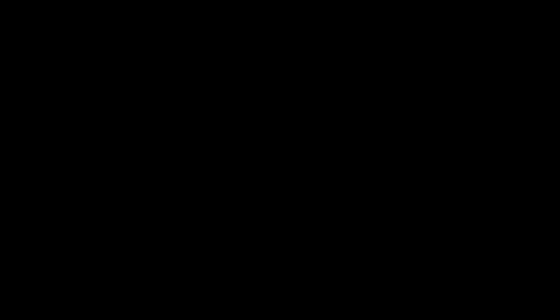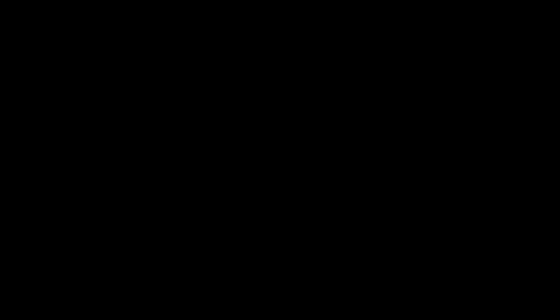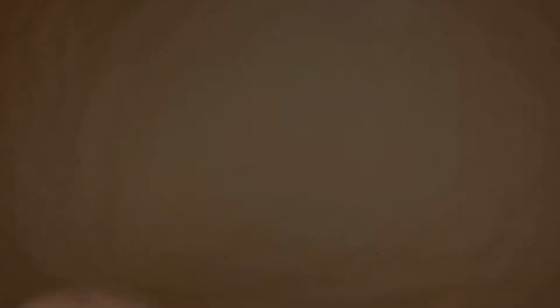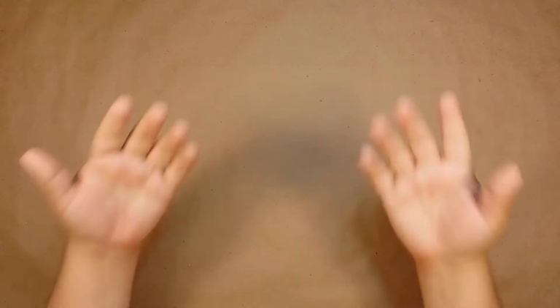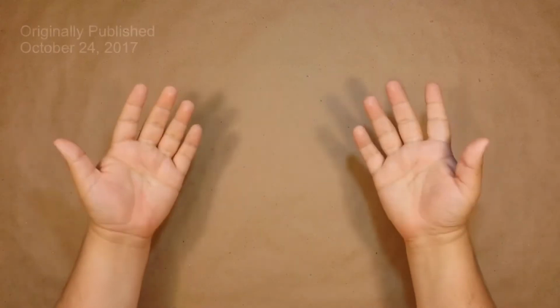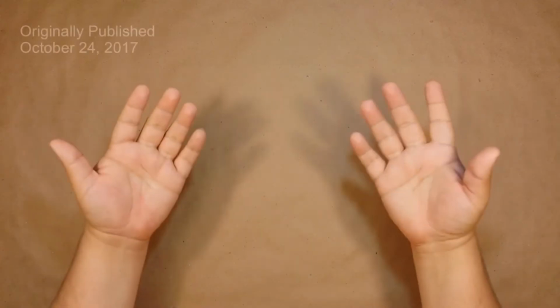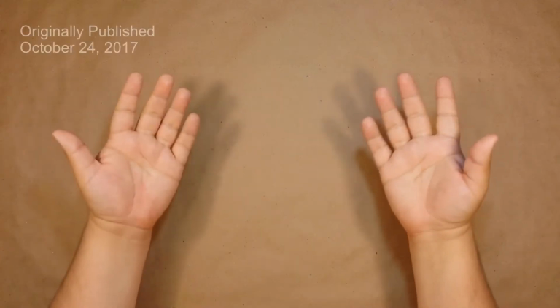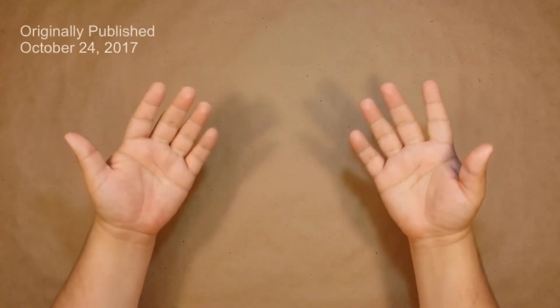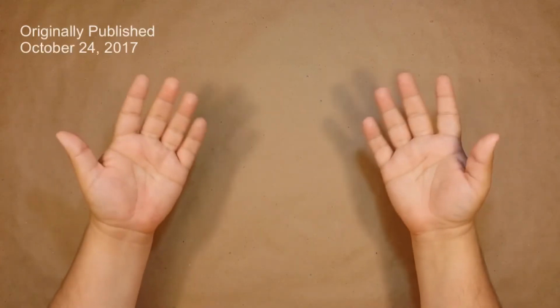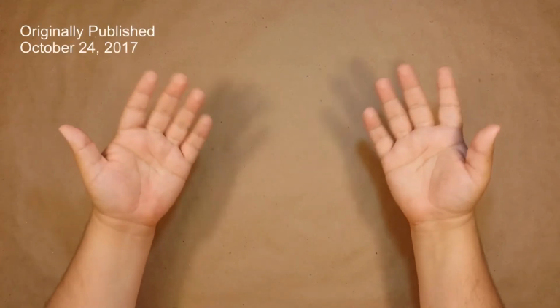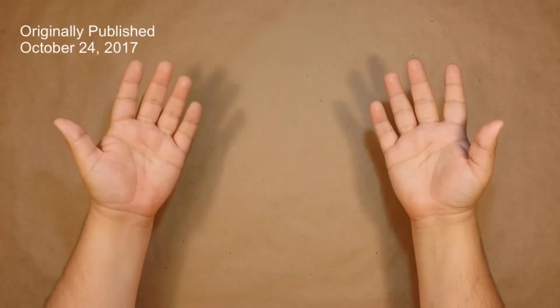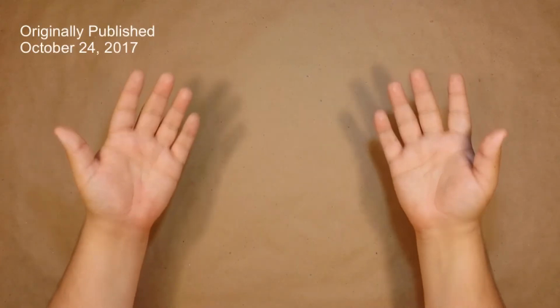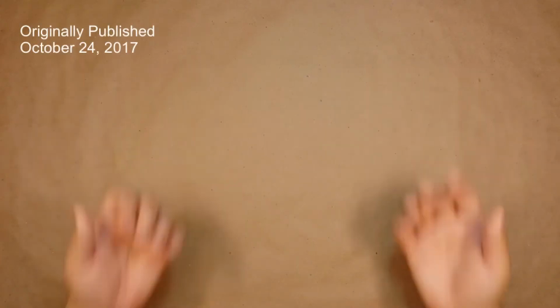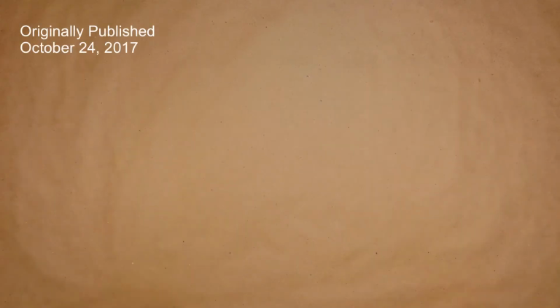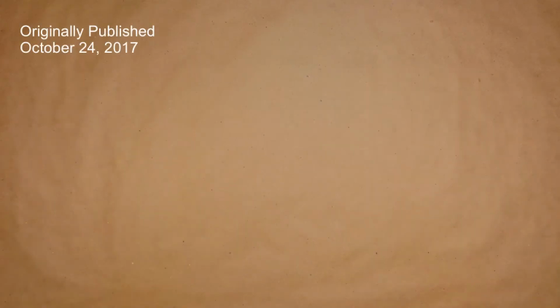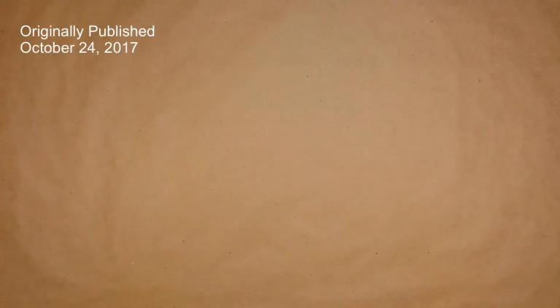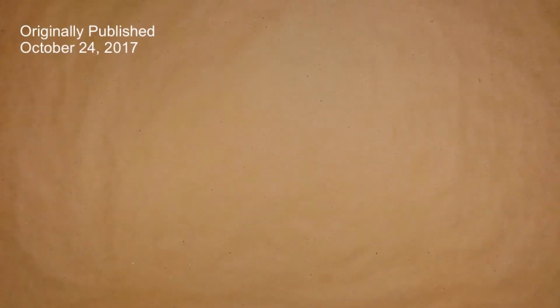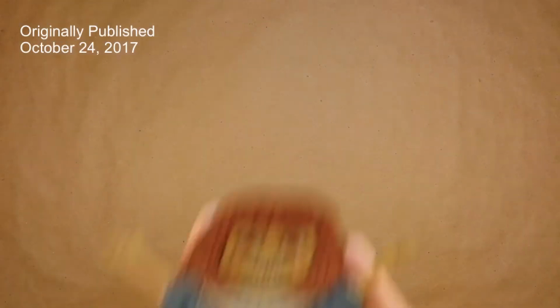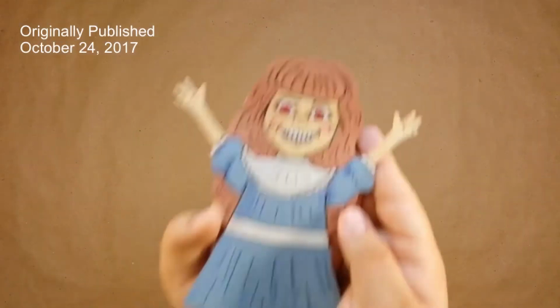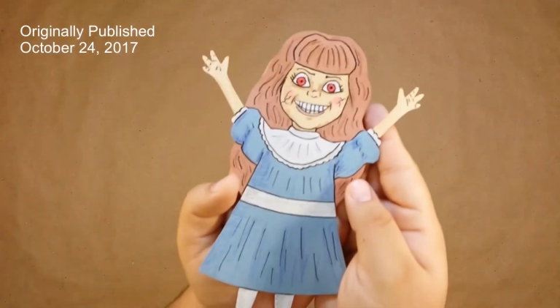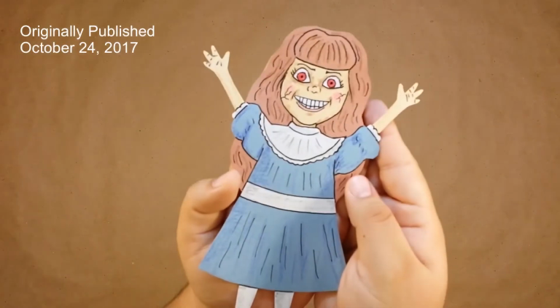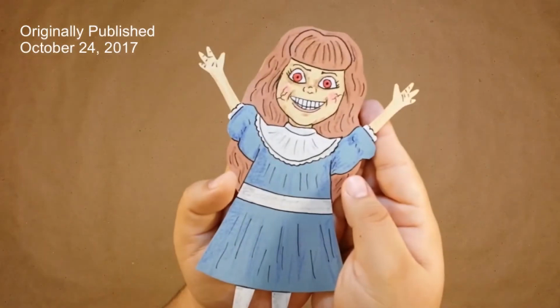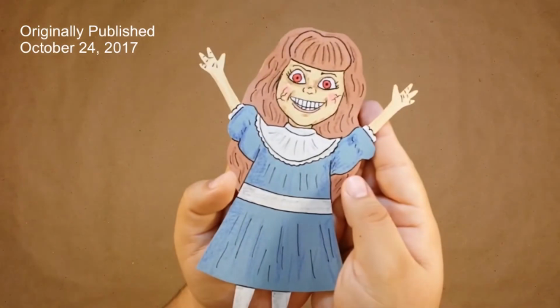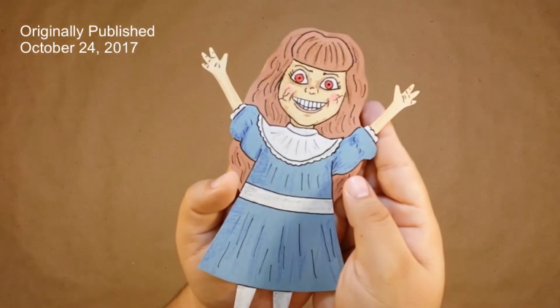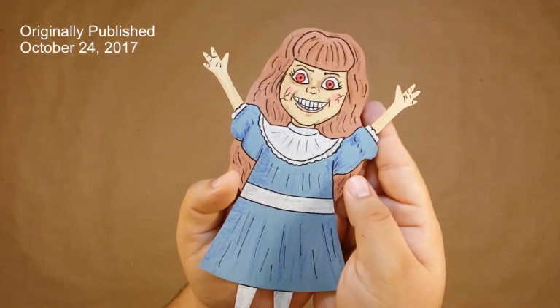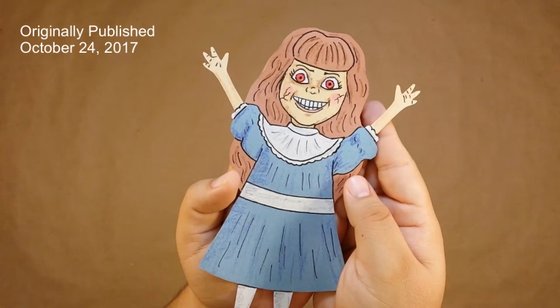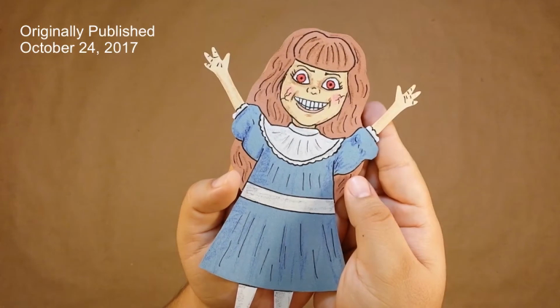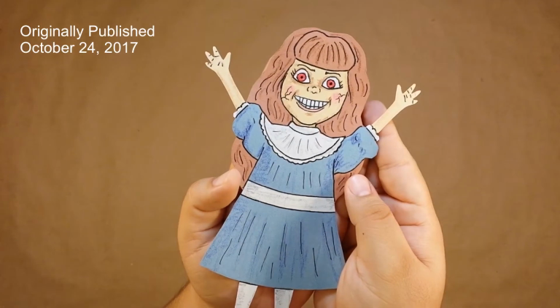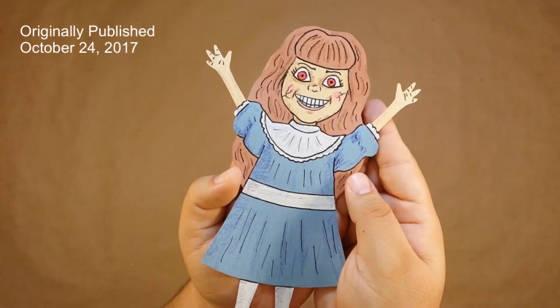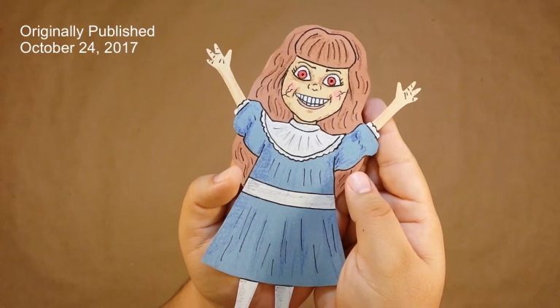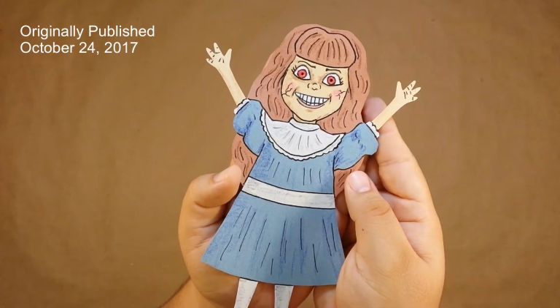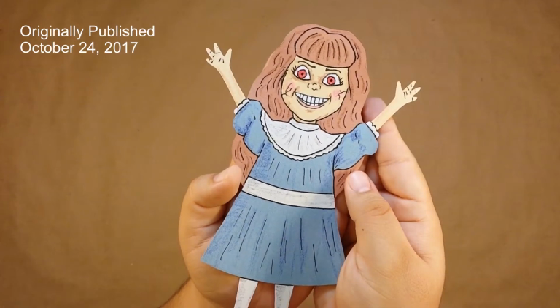Welcome back to Ricky Does It, where today I'll be making a haunted doll out of construction paper.